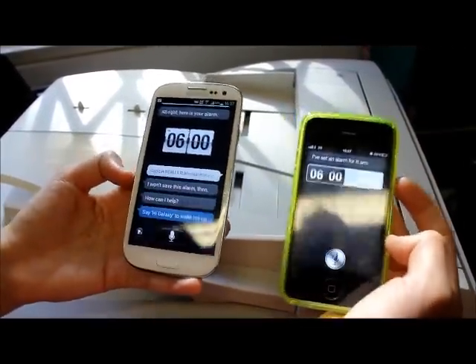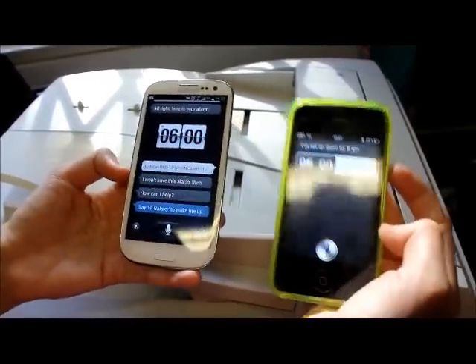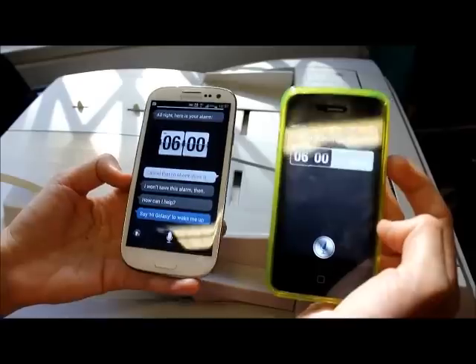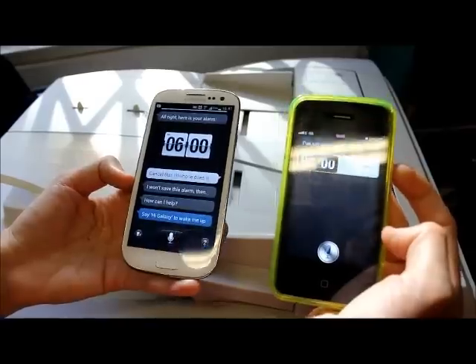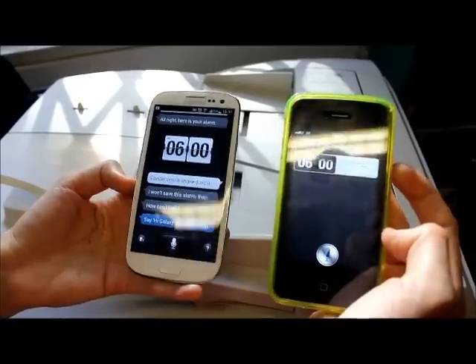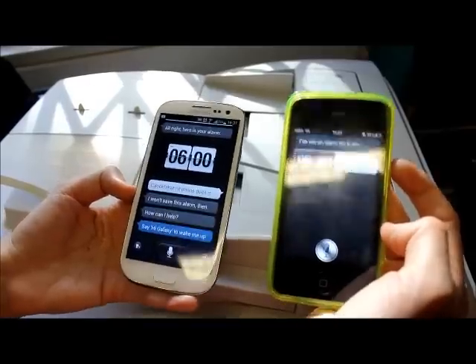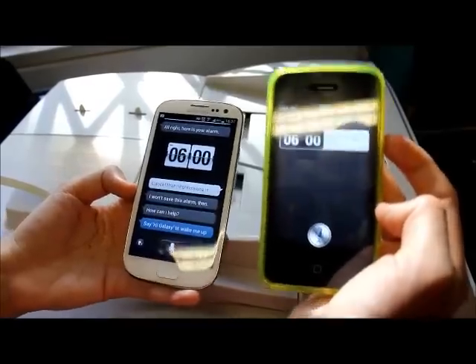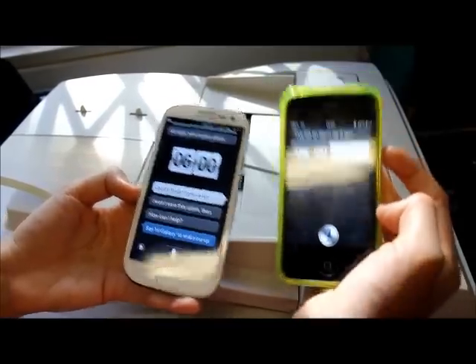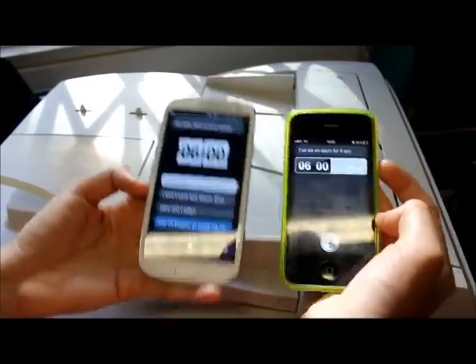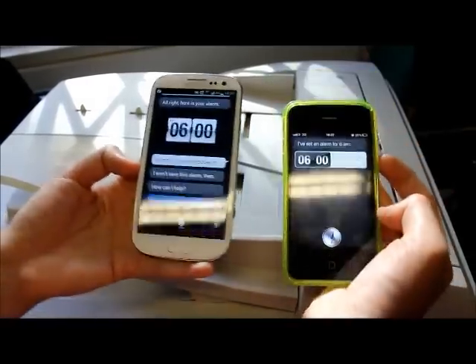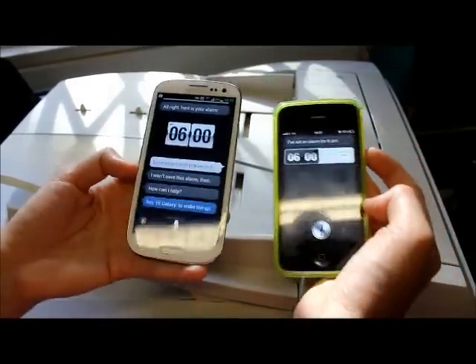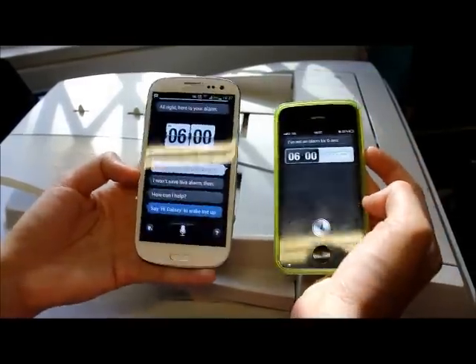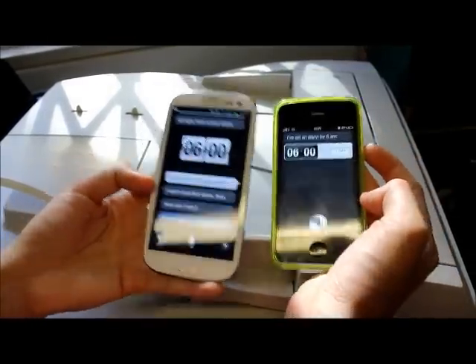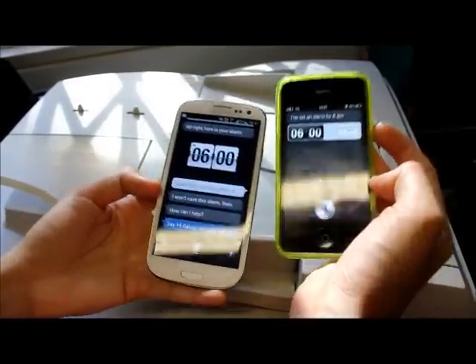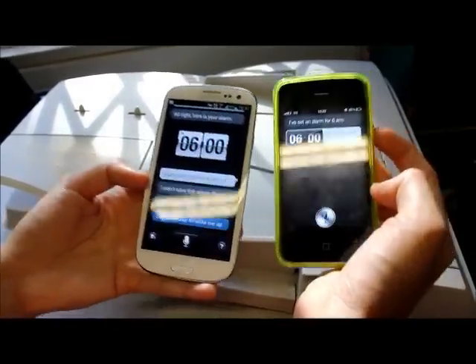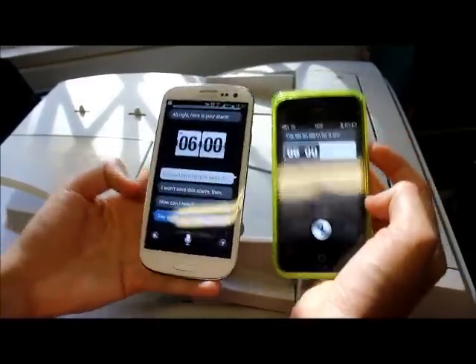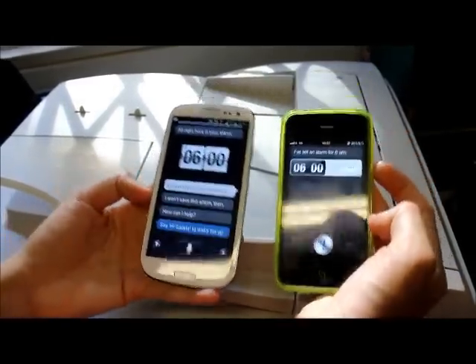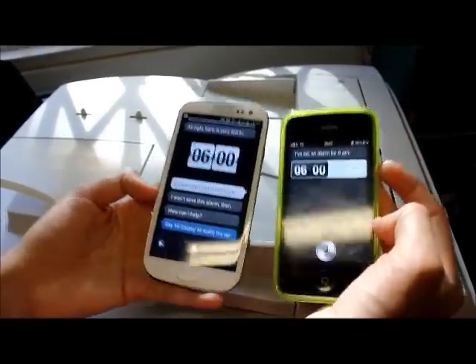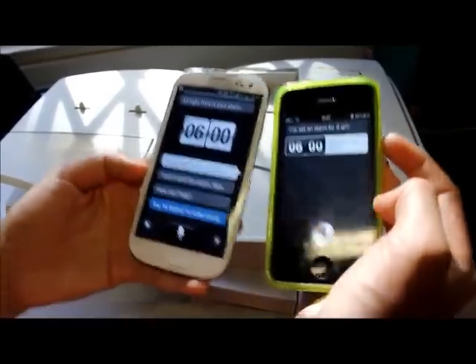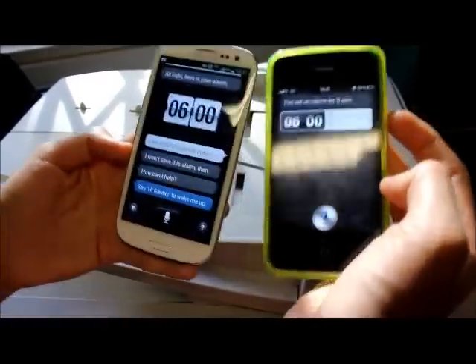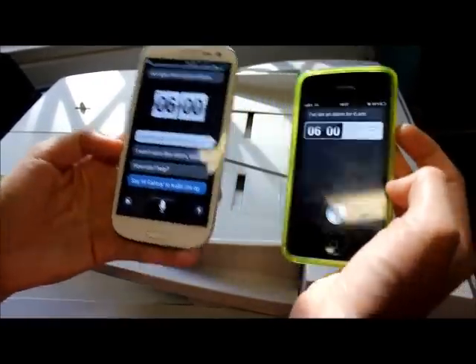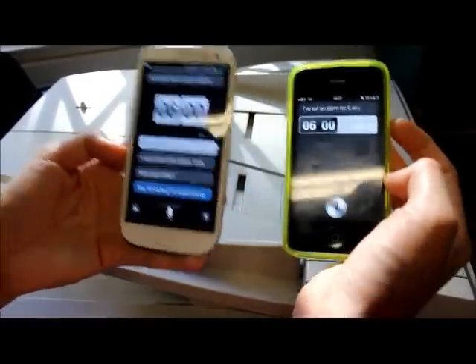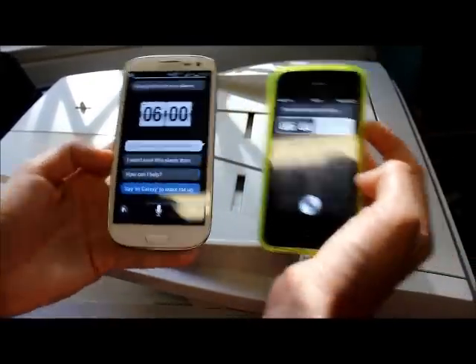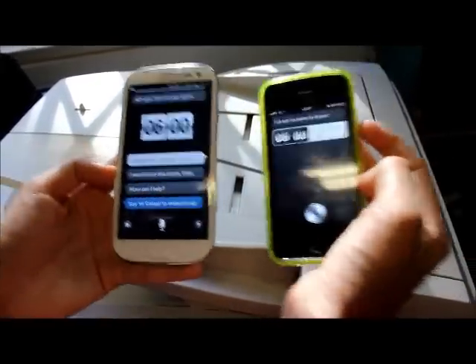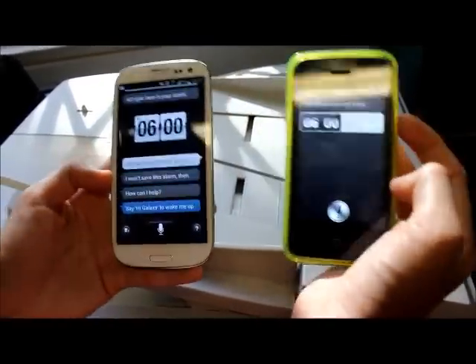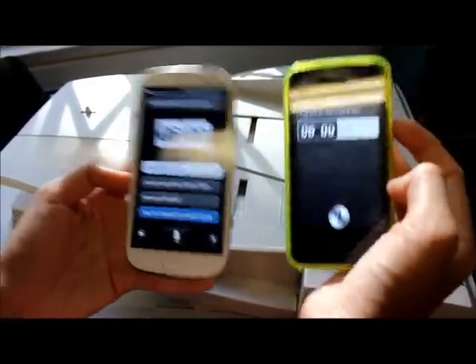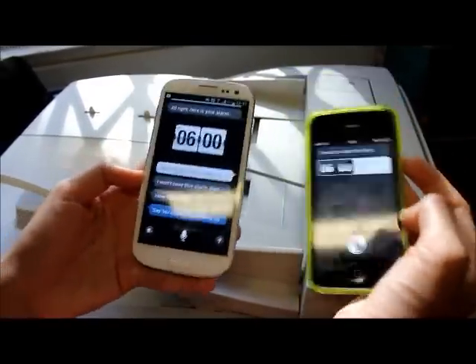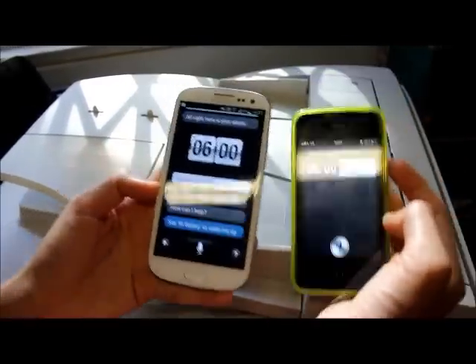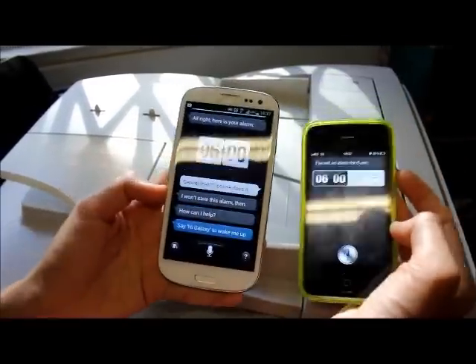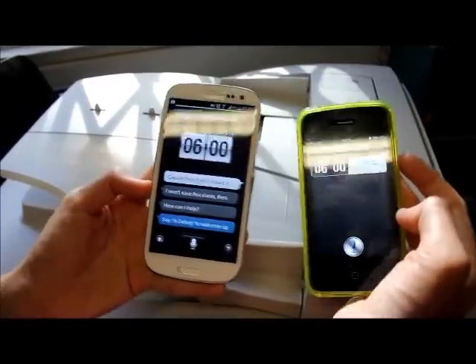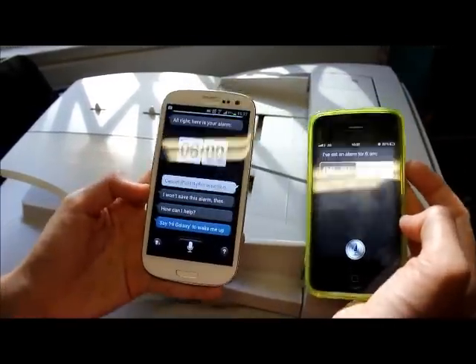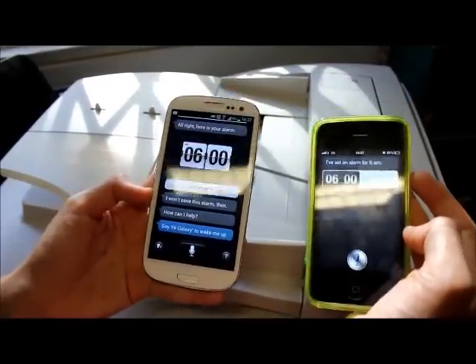The iPhone was easily ahead when it came to calling a friend, and neither phone really delivered the goods when it came to fact-finding.